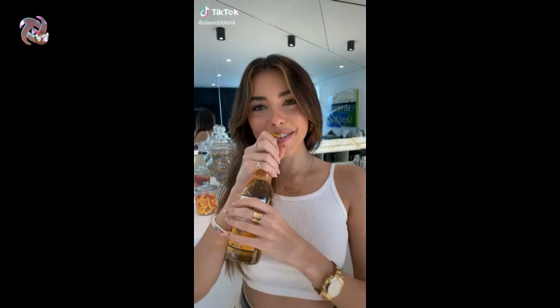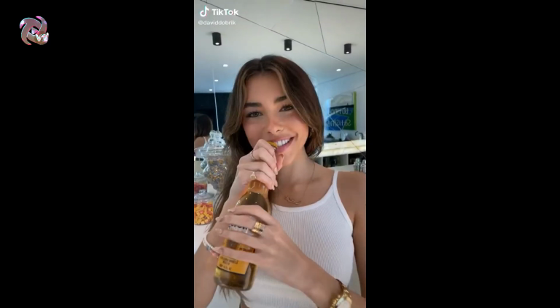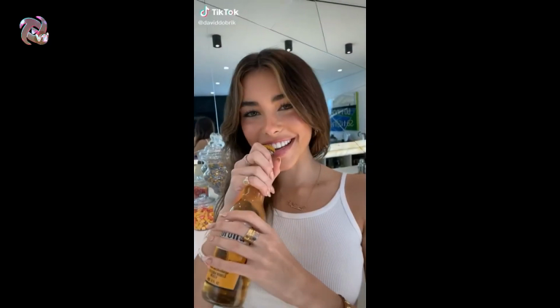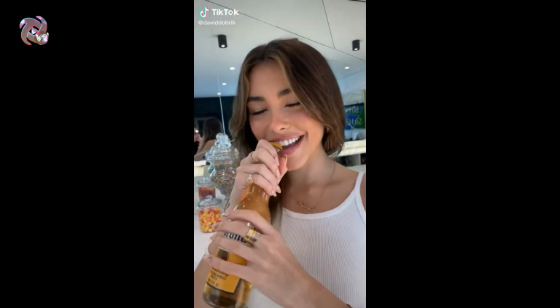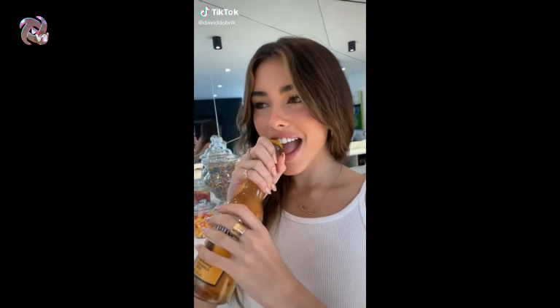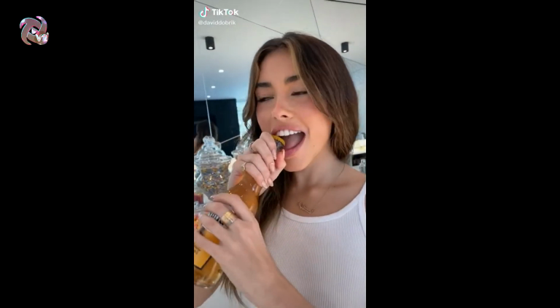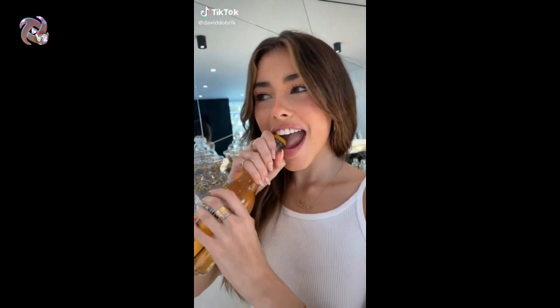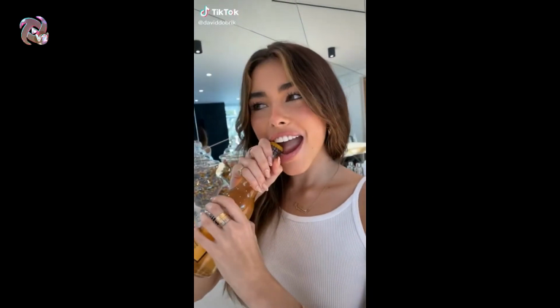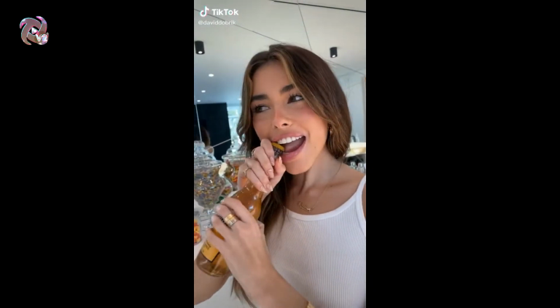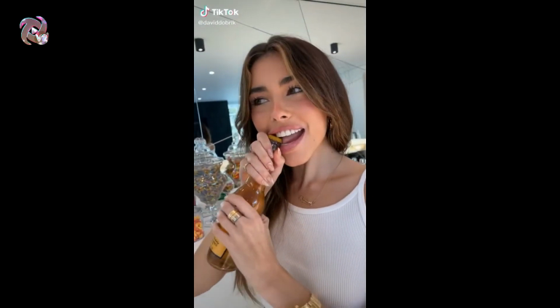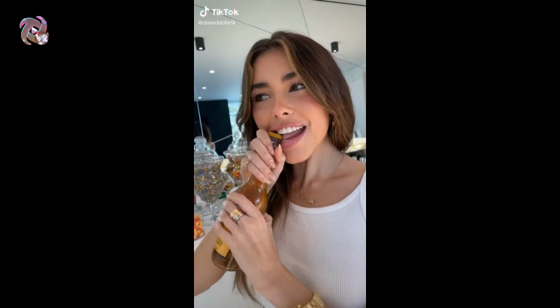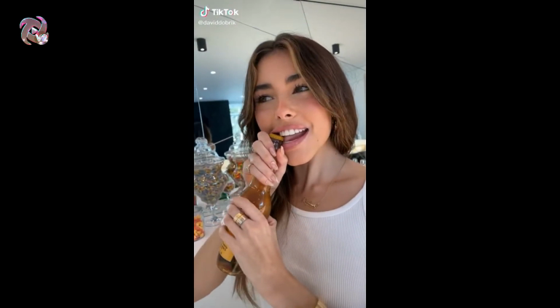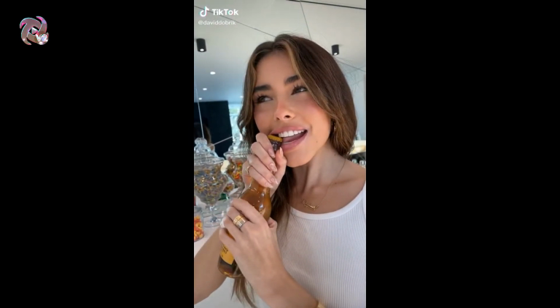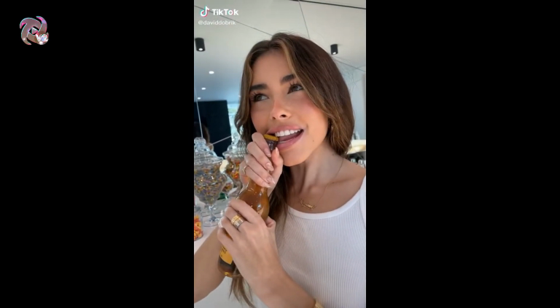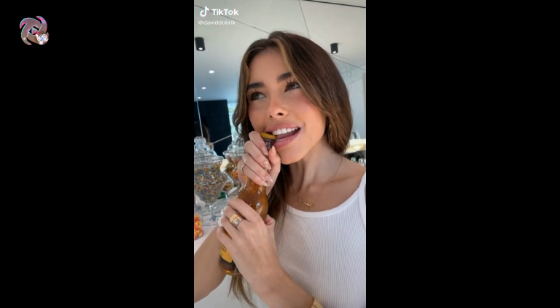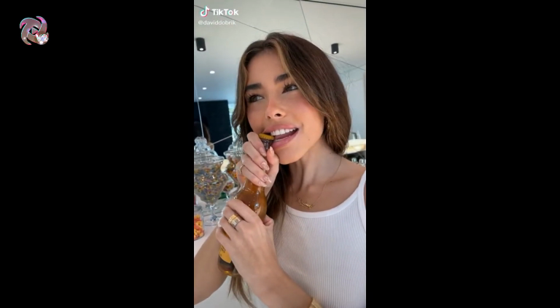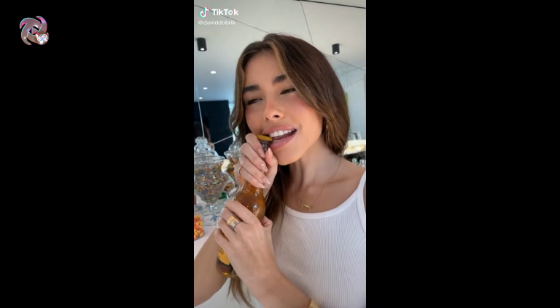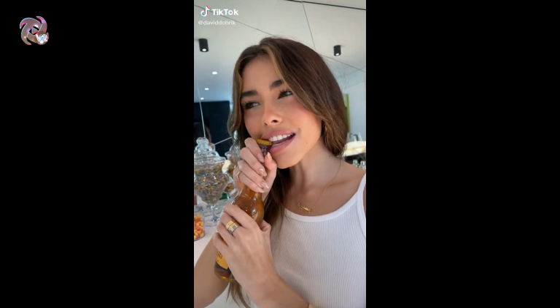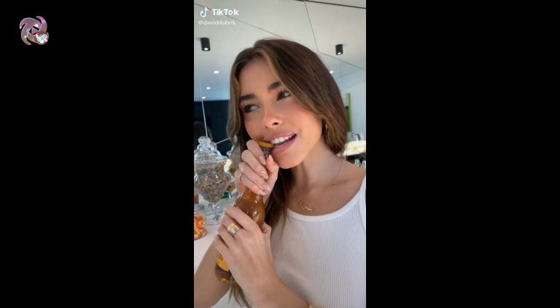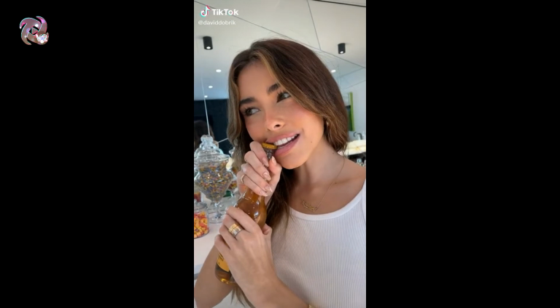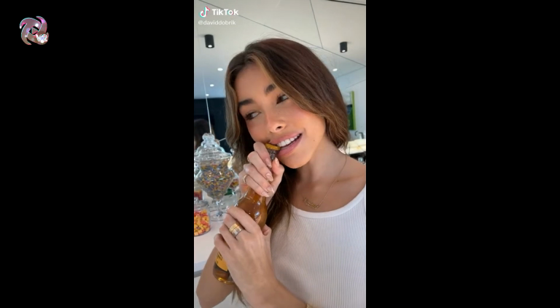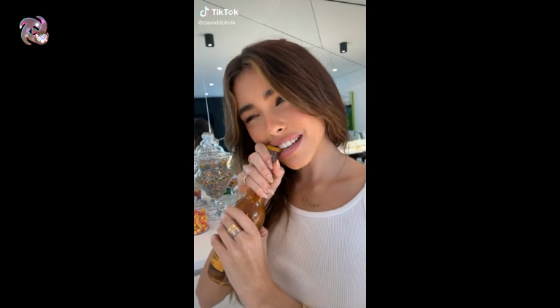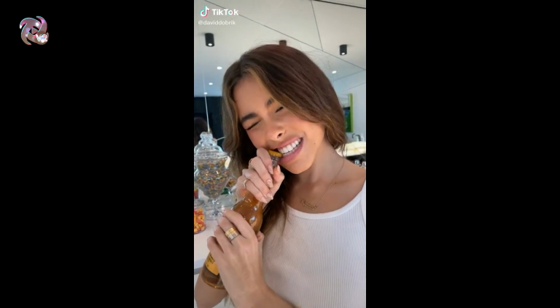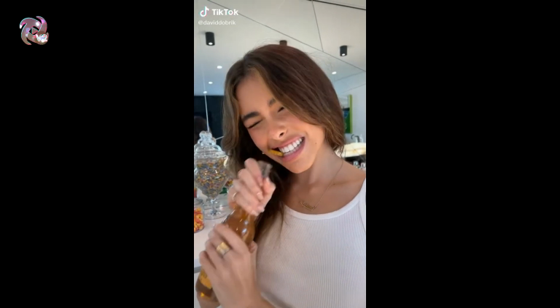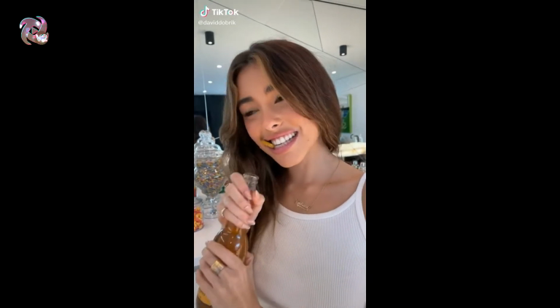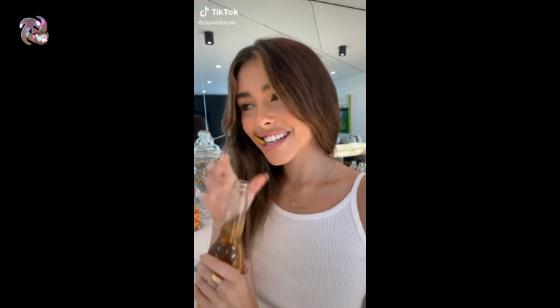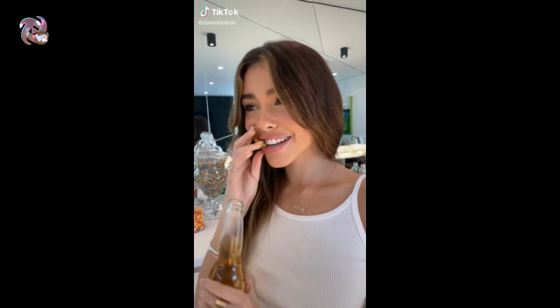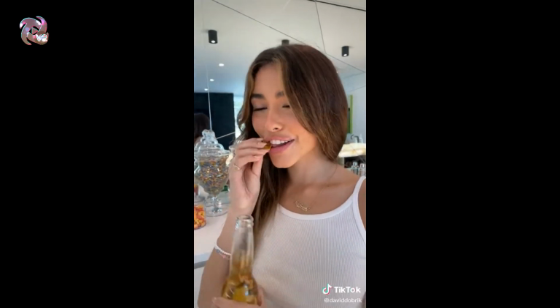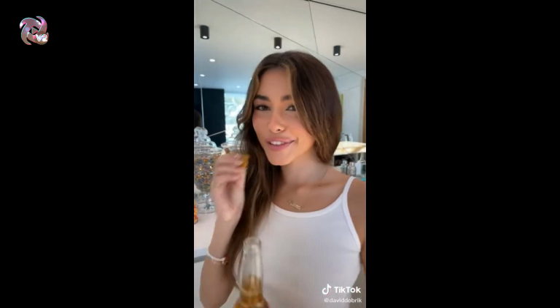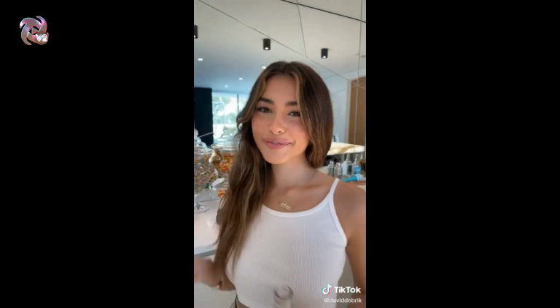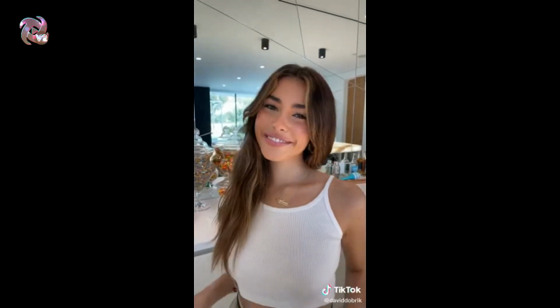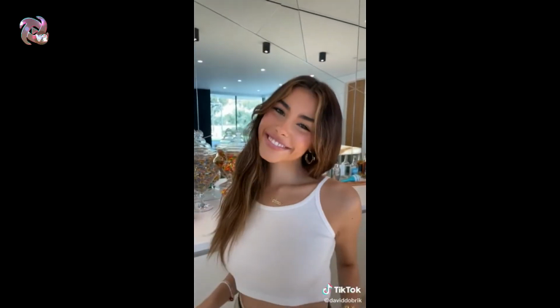Guys, look at this — Madison can open a beer bottle with her mouth. Are you kidding me?